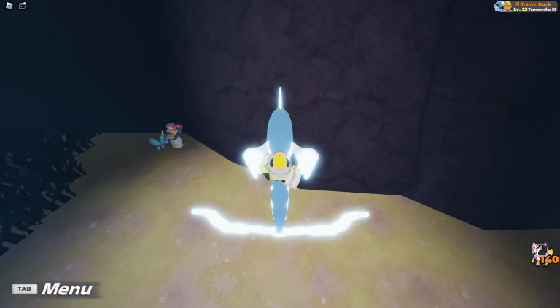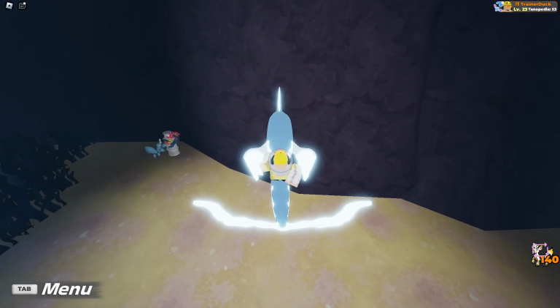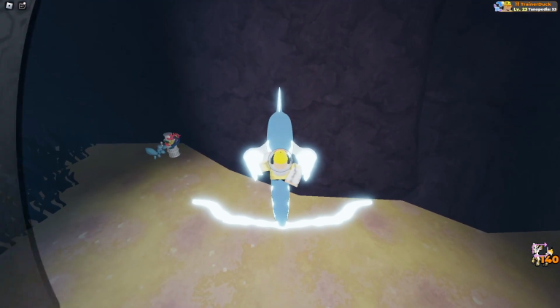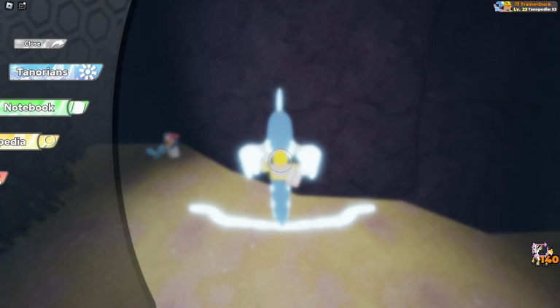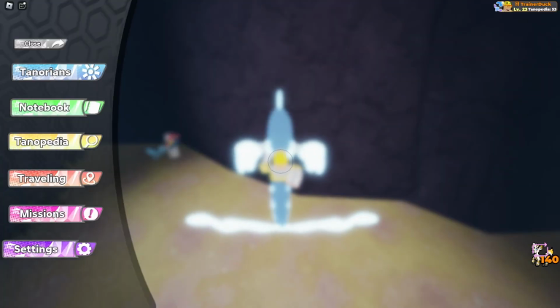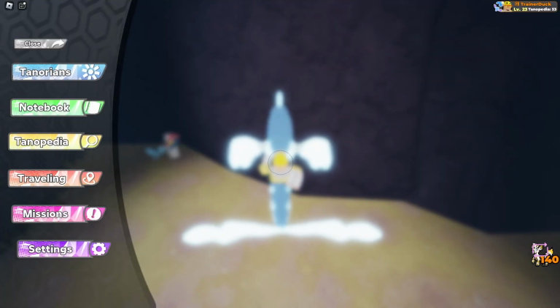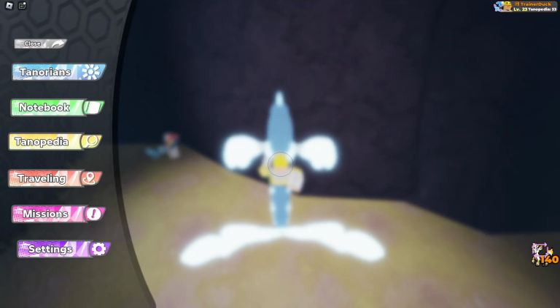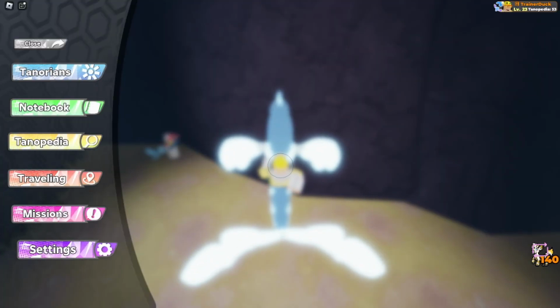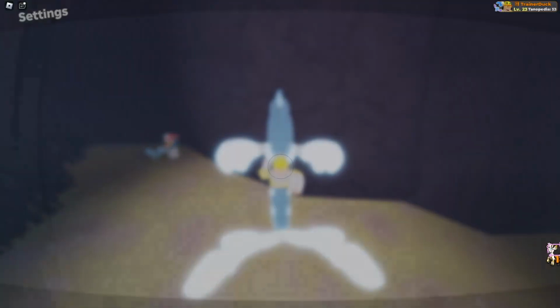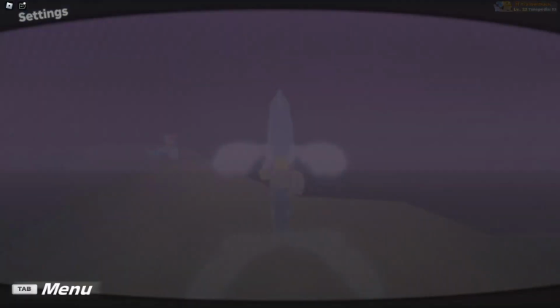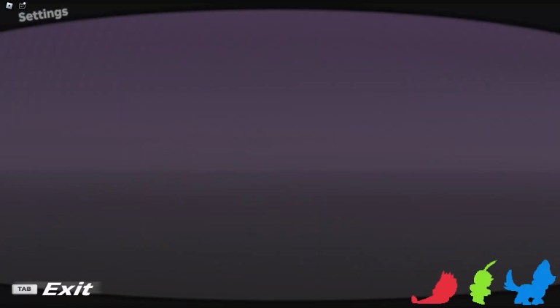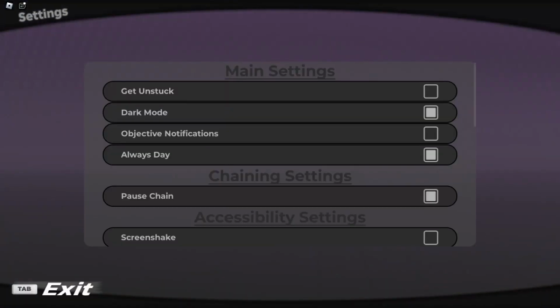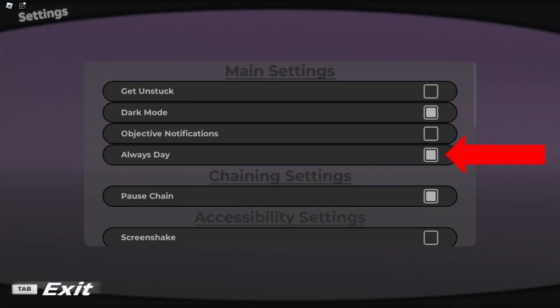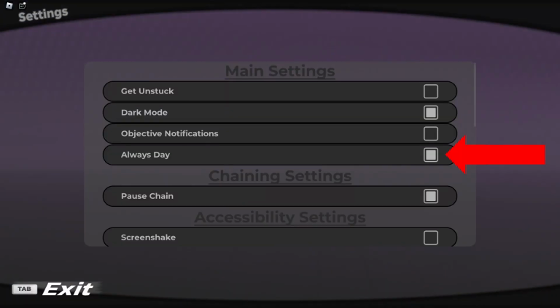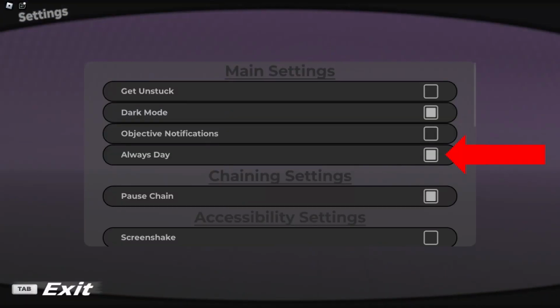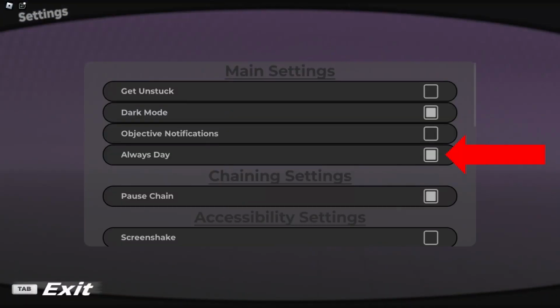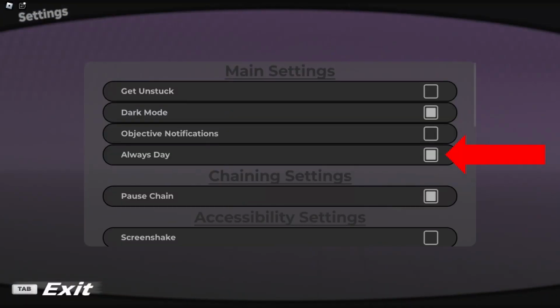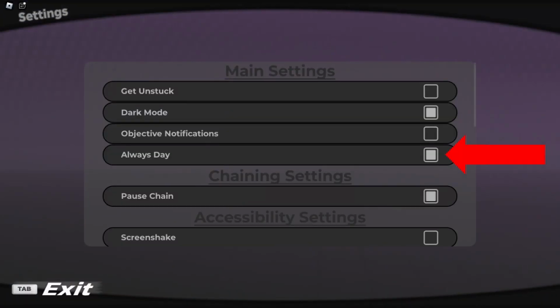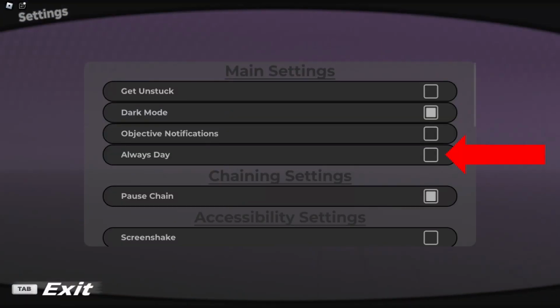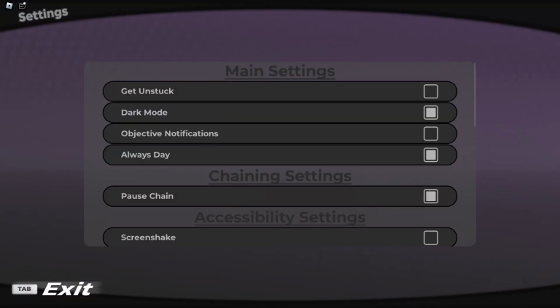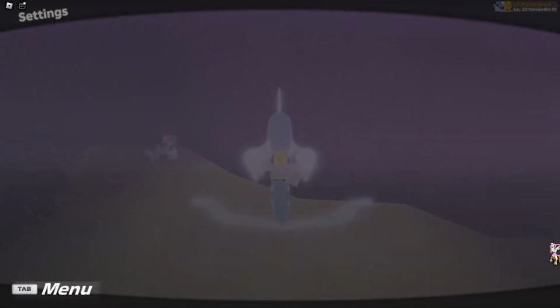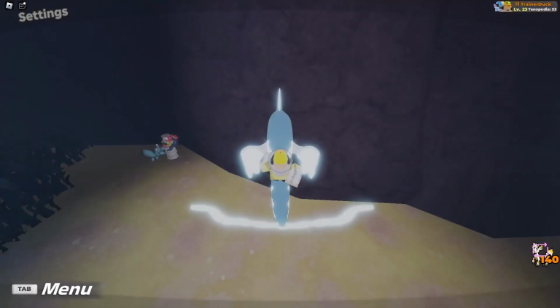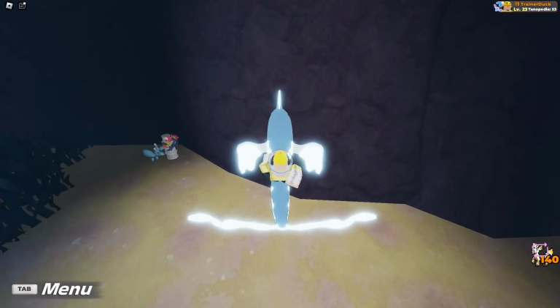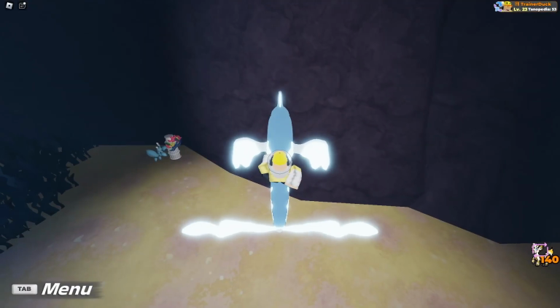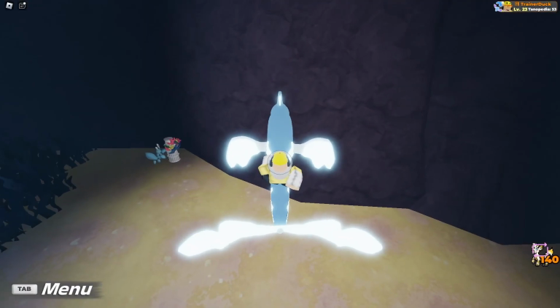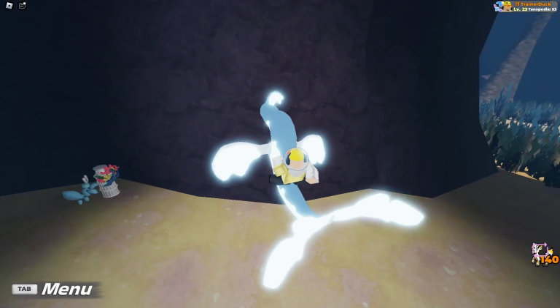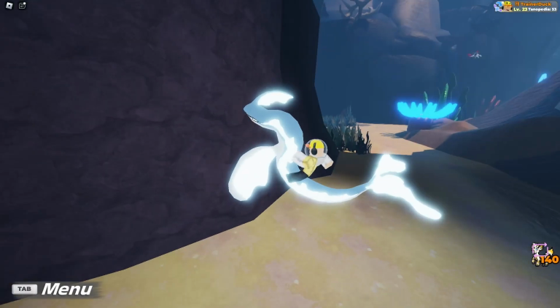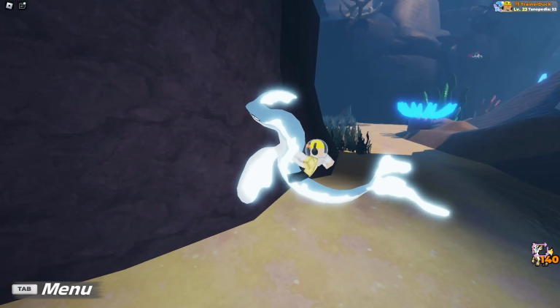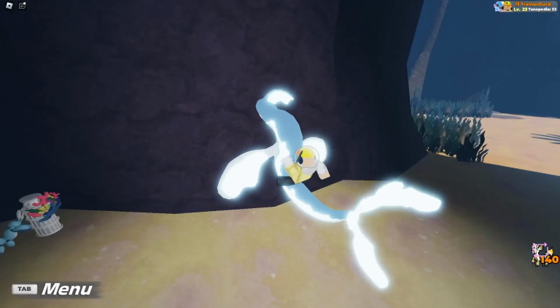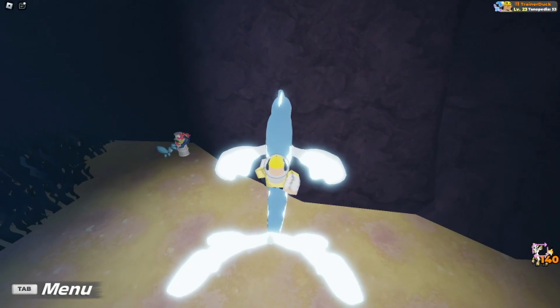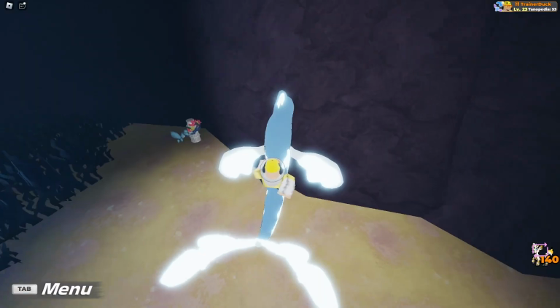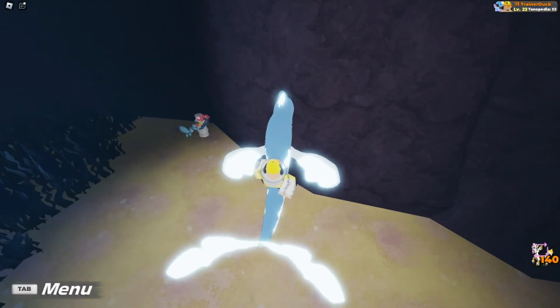Also, if it's too dark in here you can go into settings and check 'Always Day' and it will make it brighter.